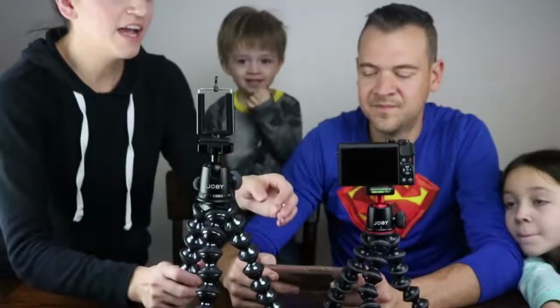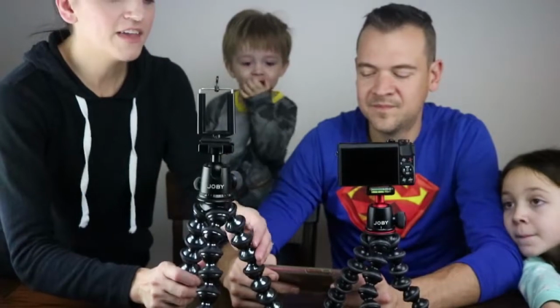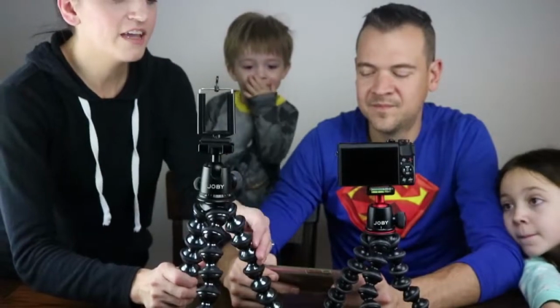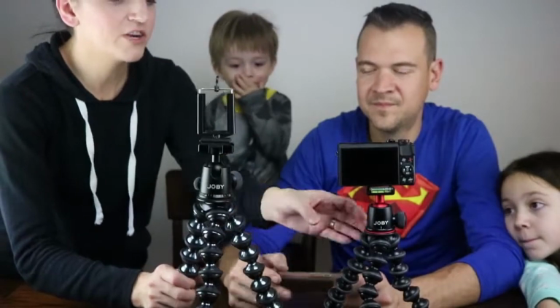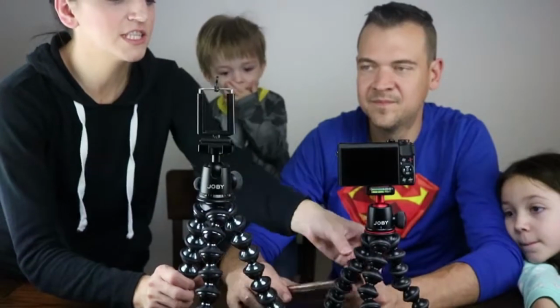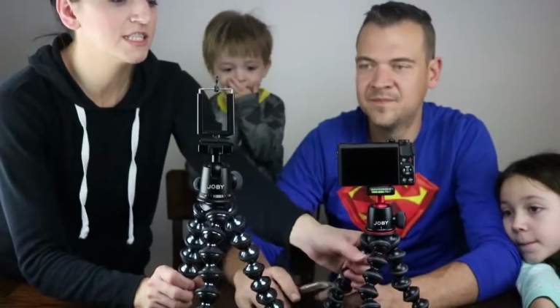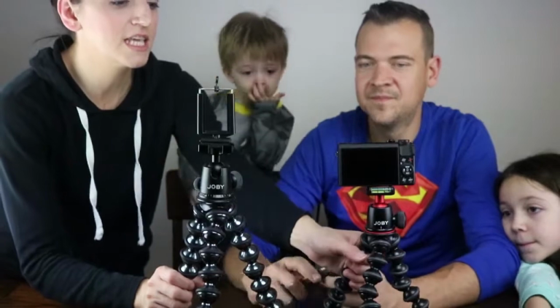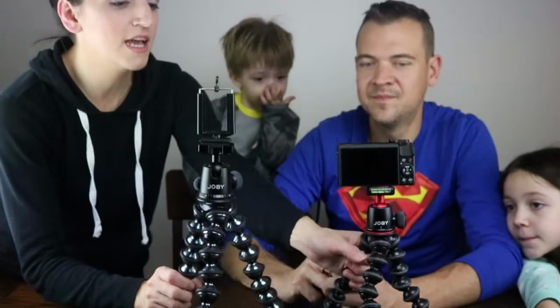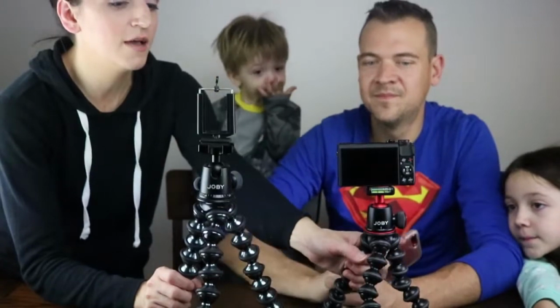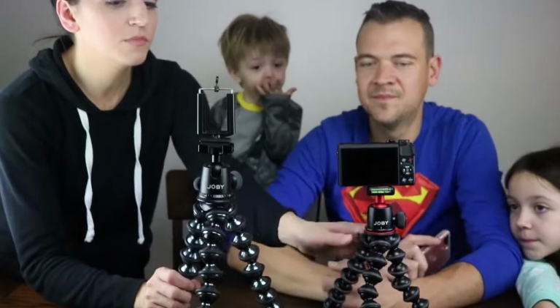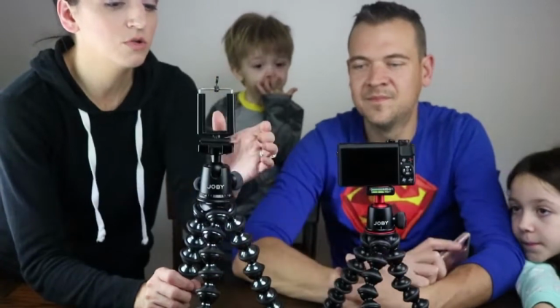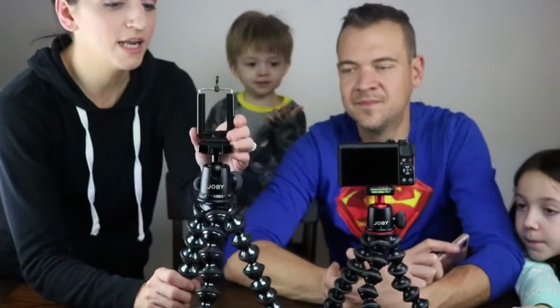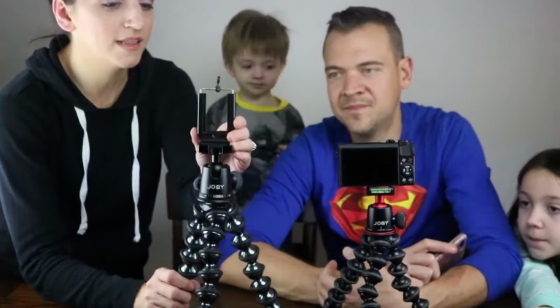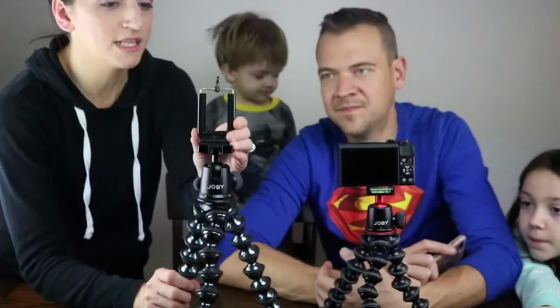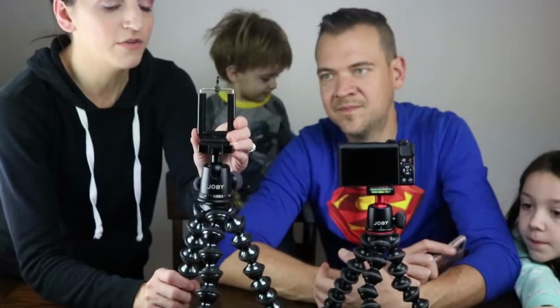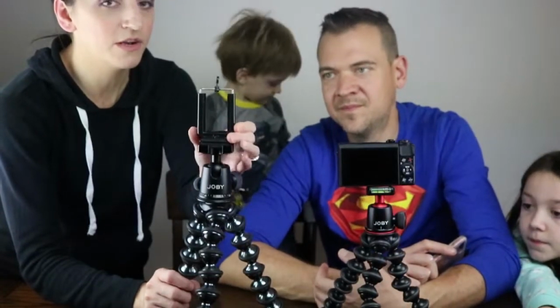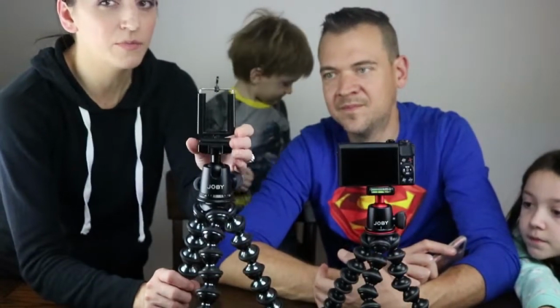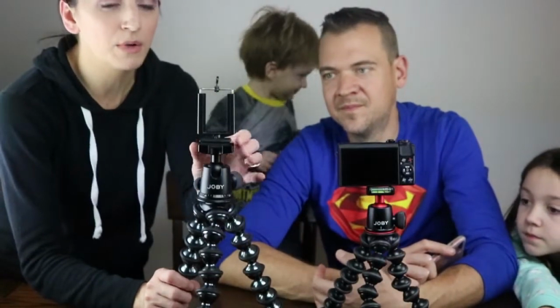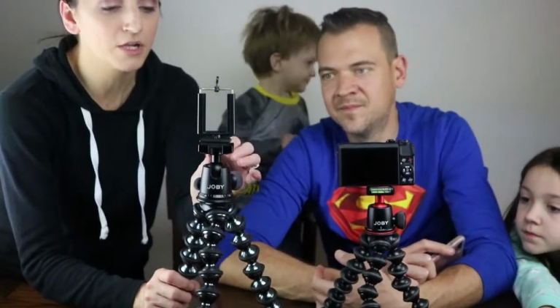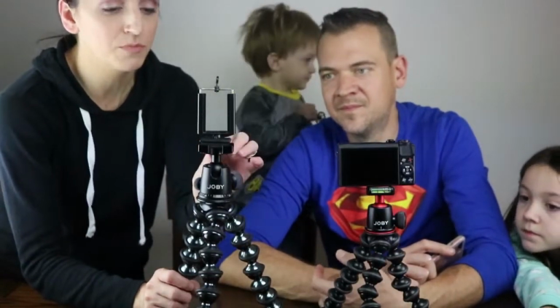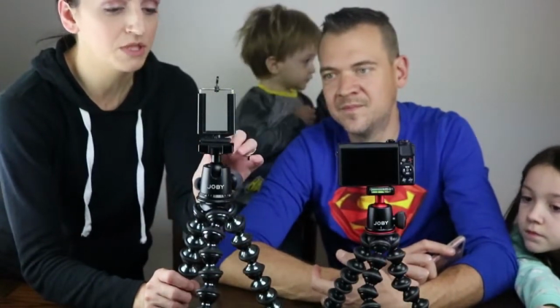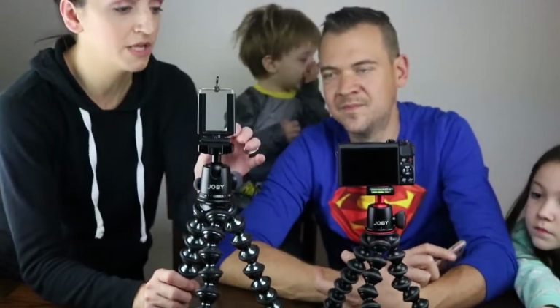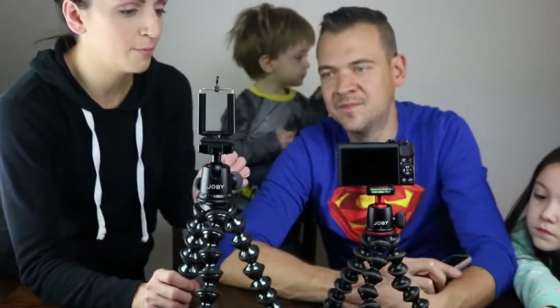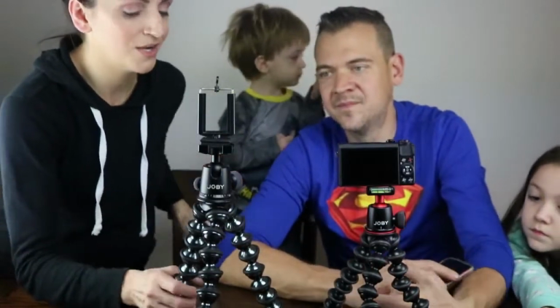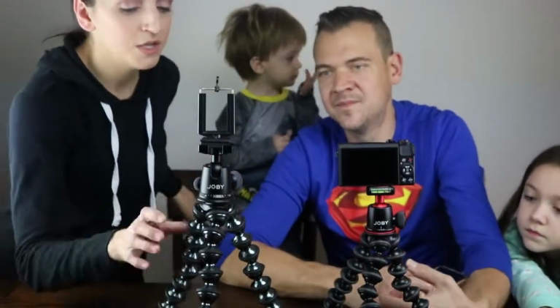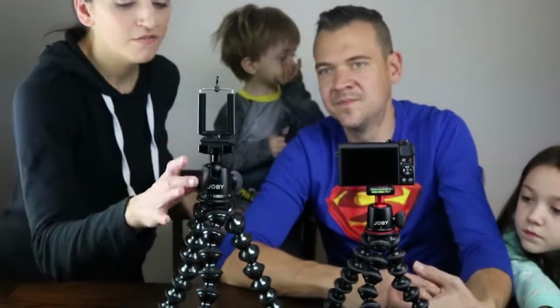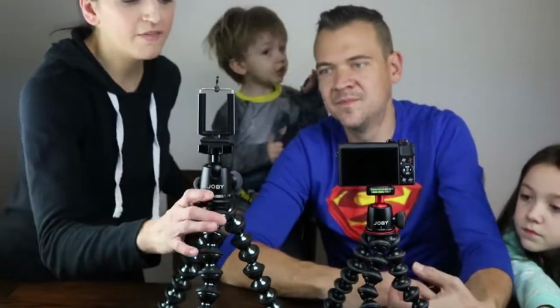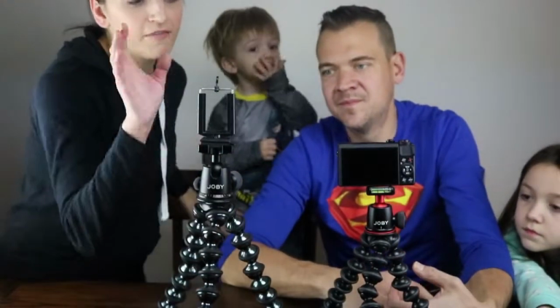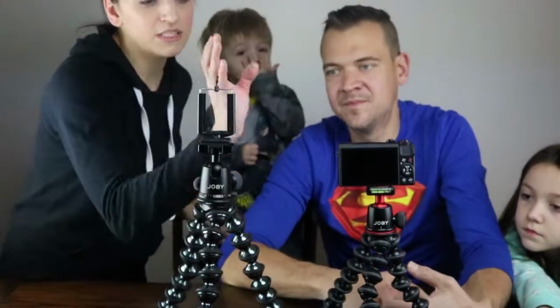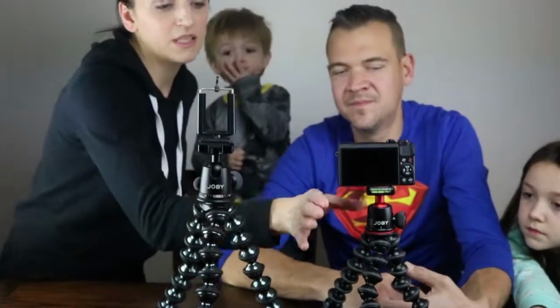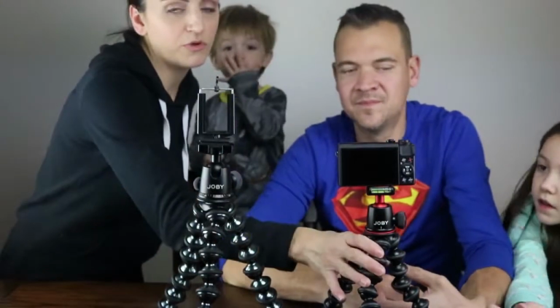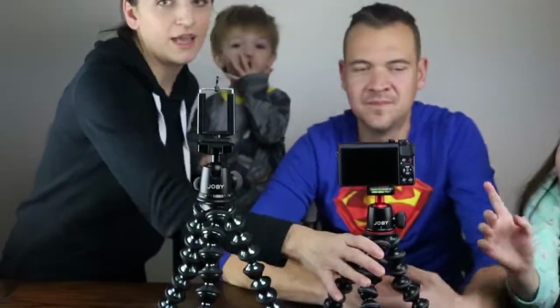5K versus the 3K — daddy had the cell phone on it but we actually put the big camera in here.